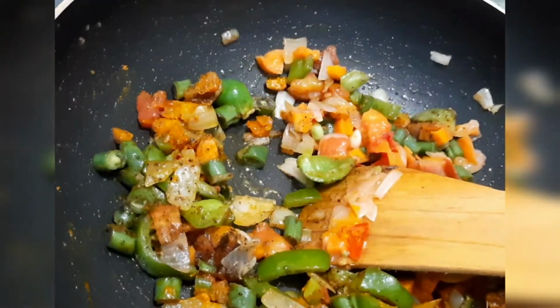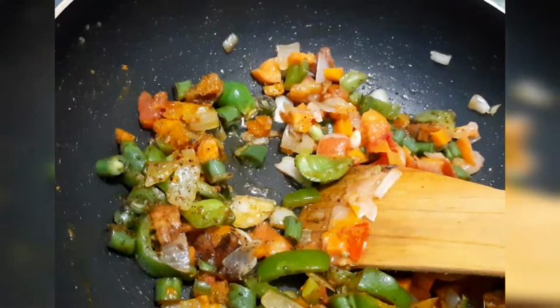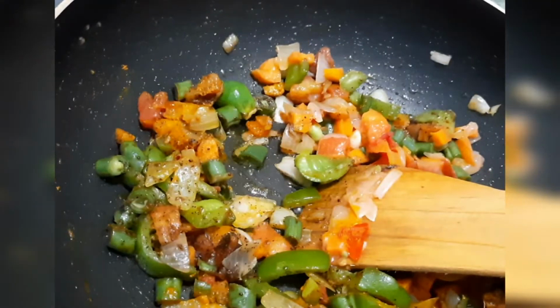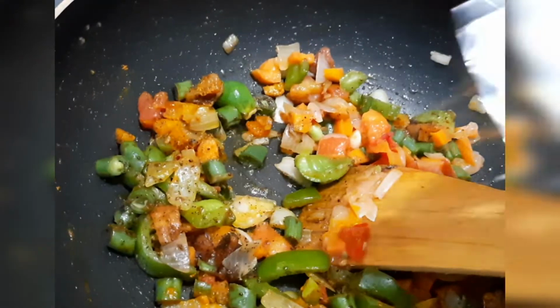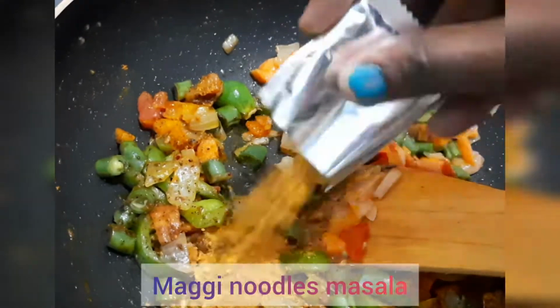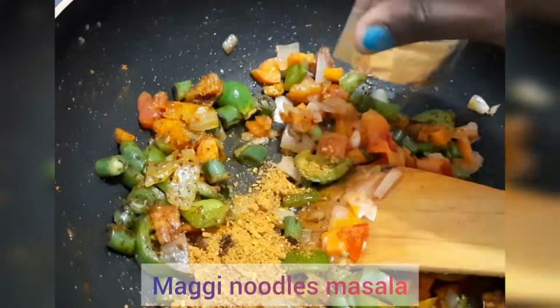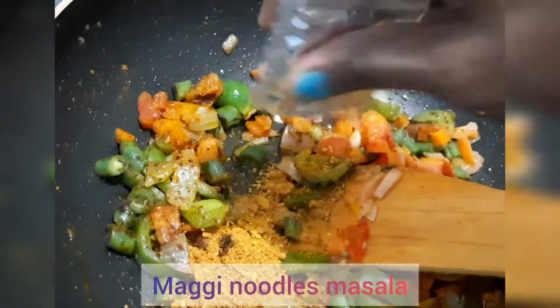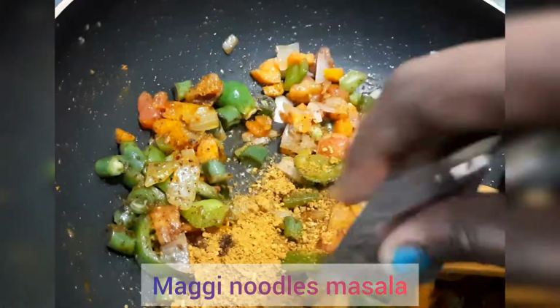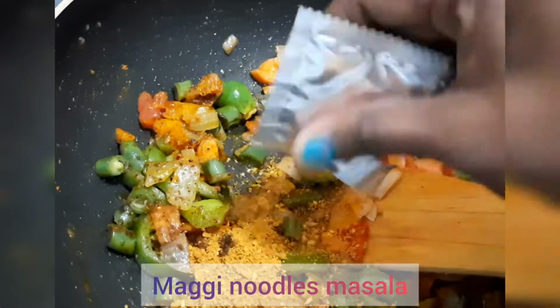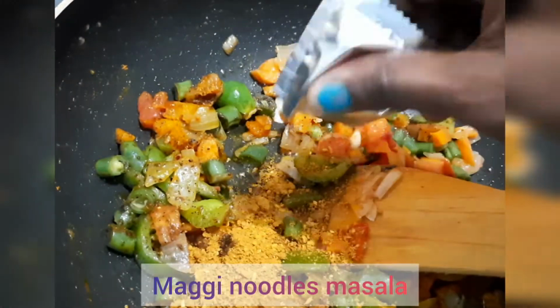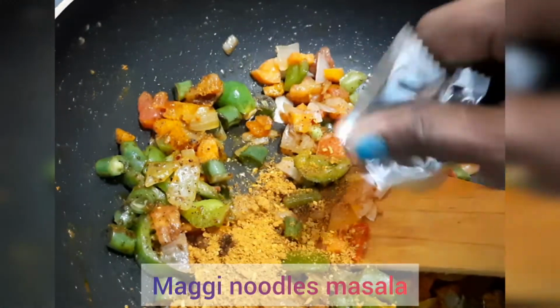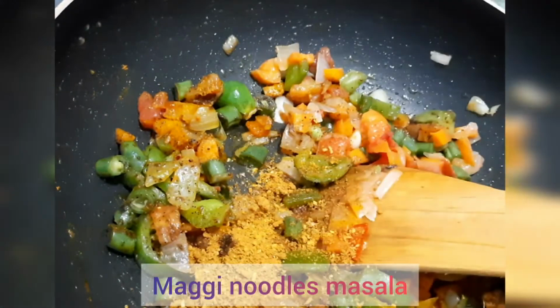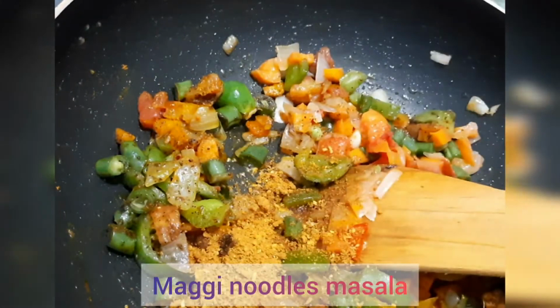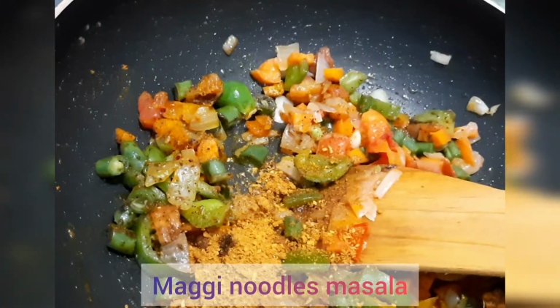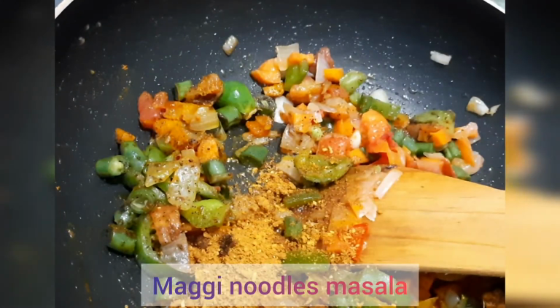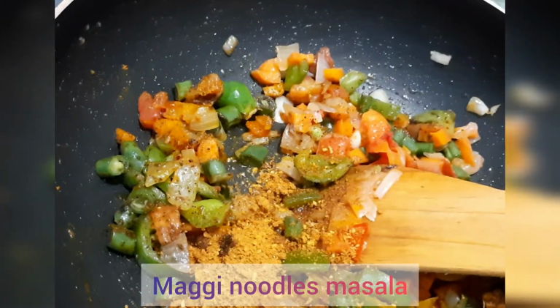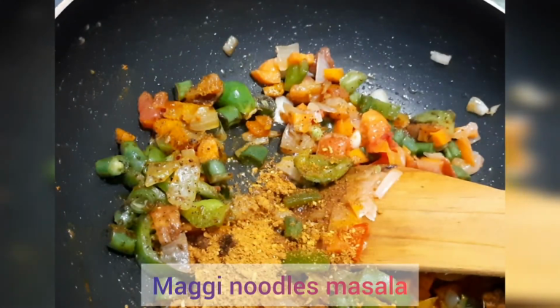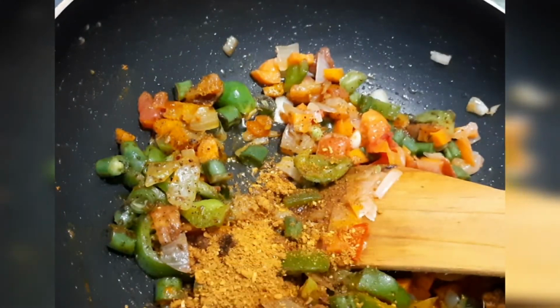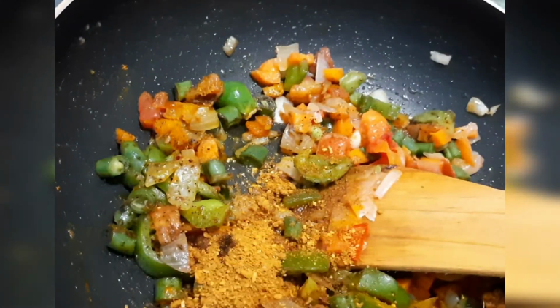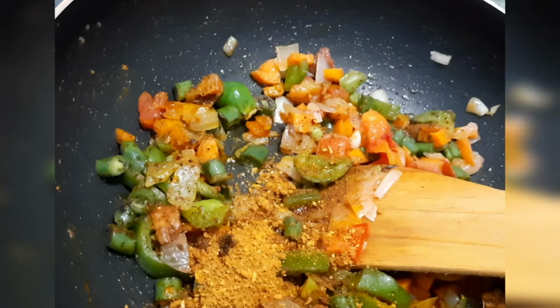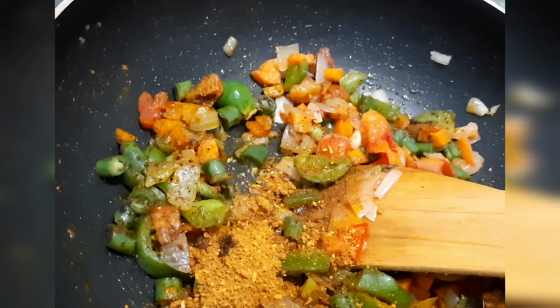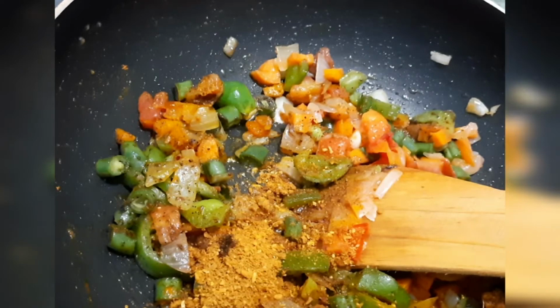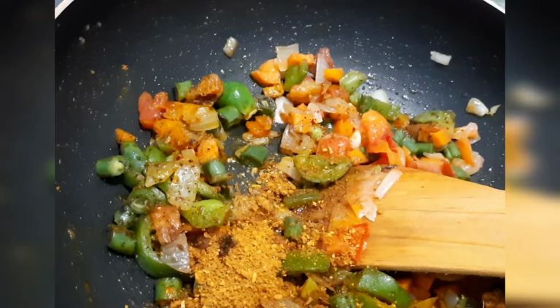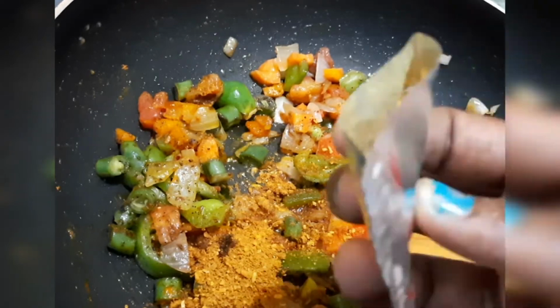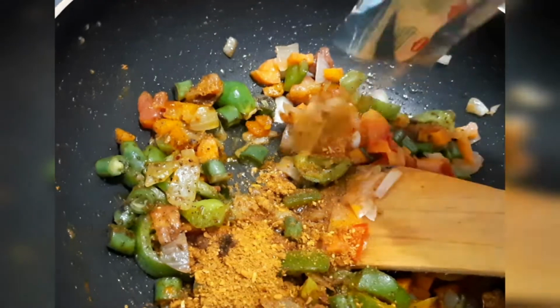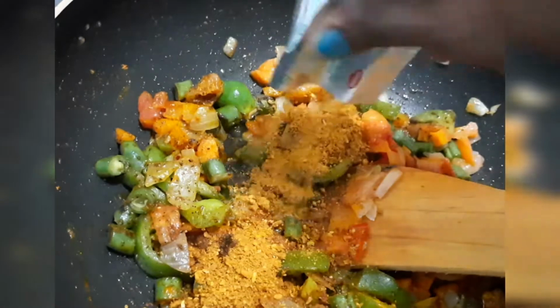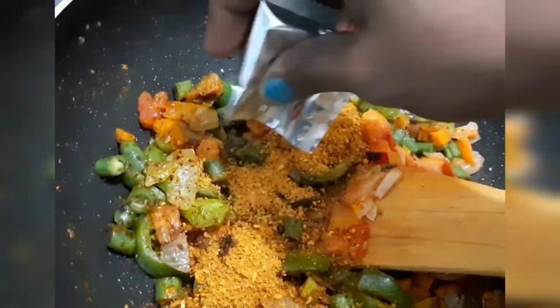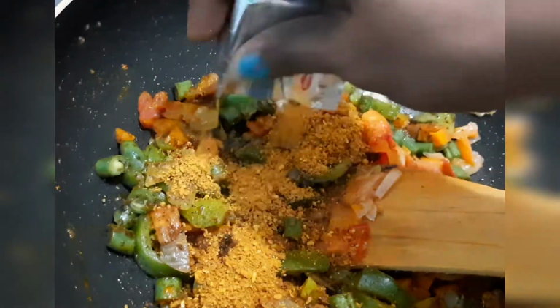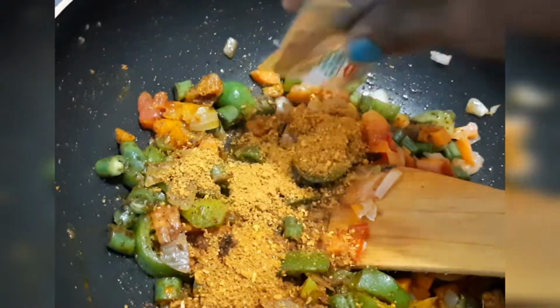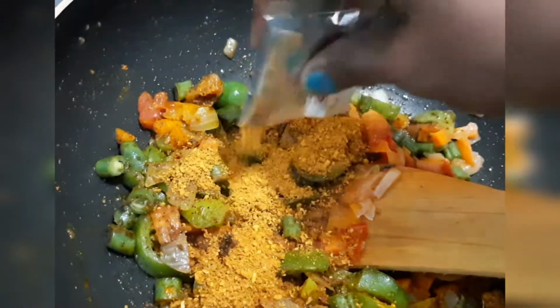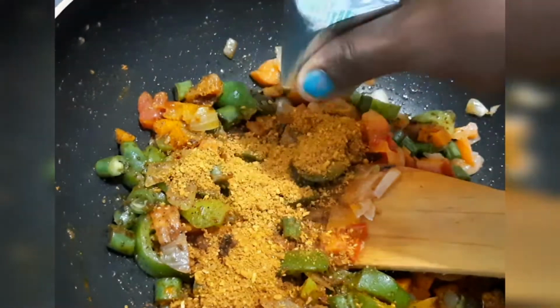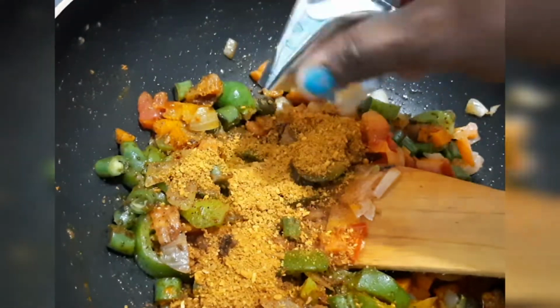Then add the noodles masala. Add the whole noodles masala.